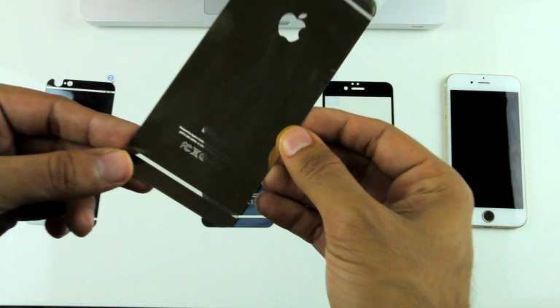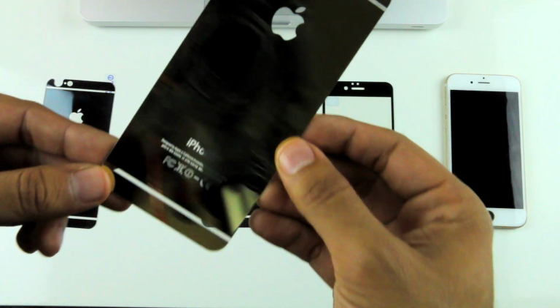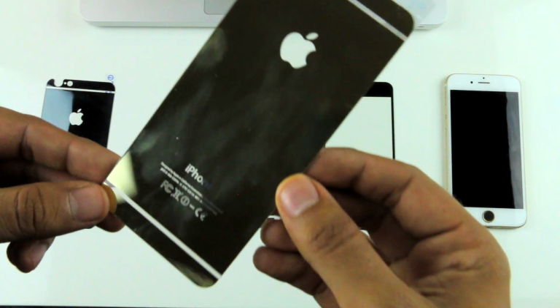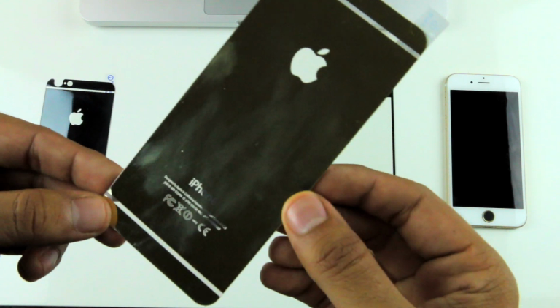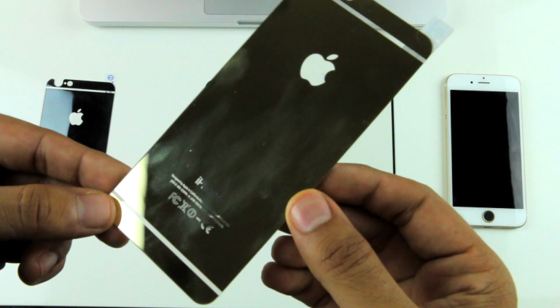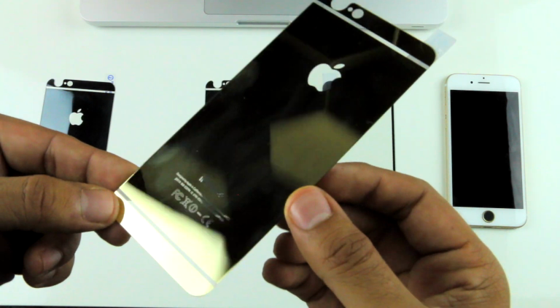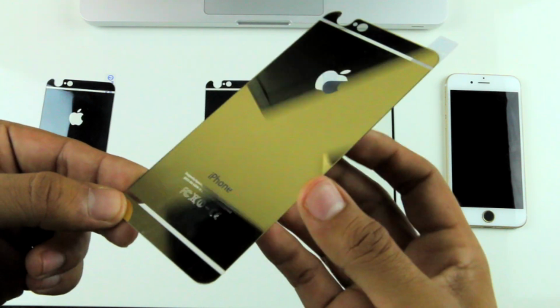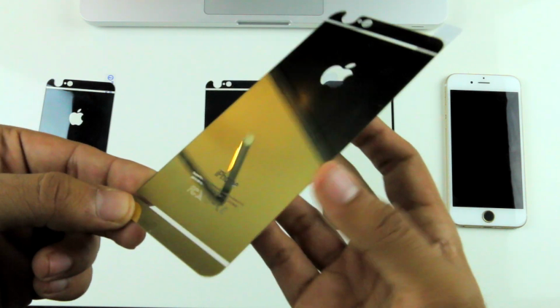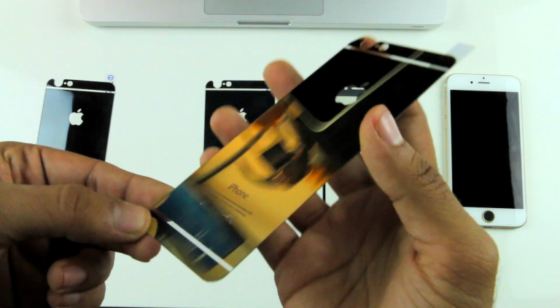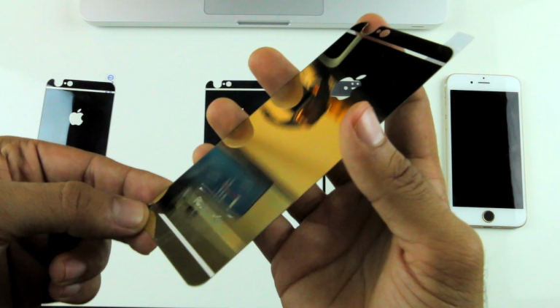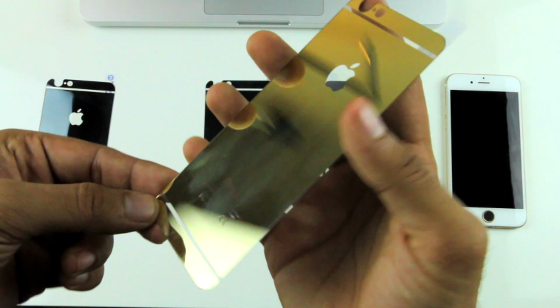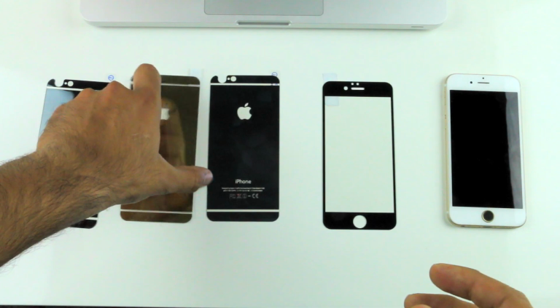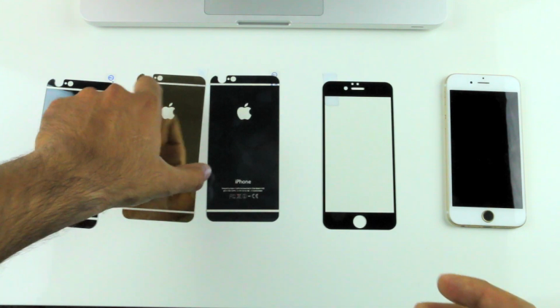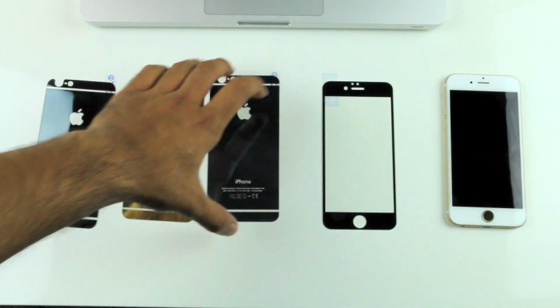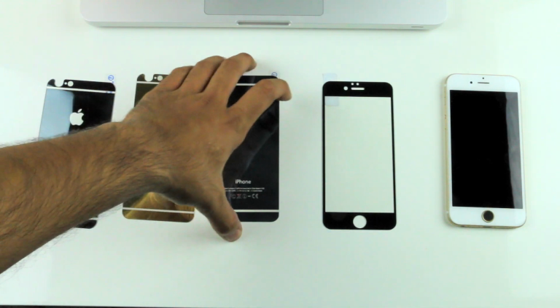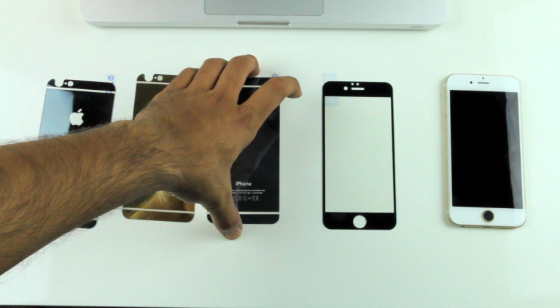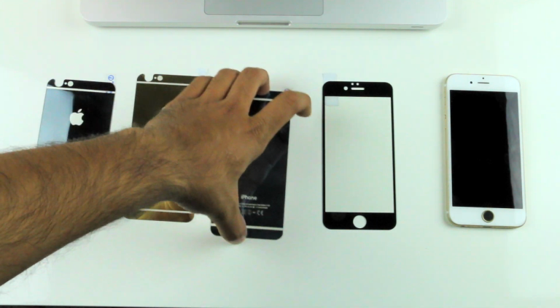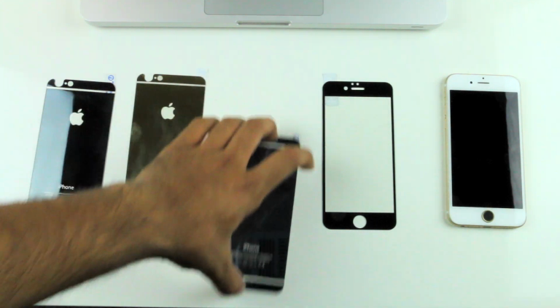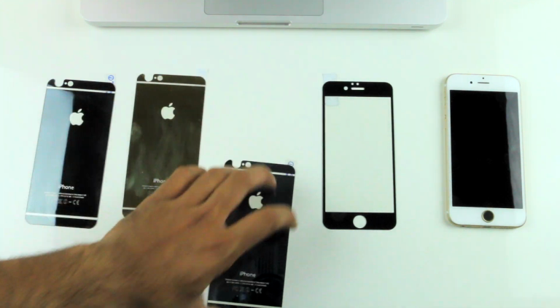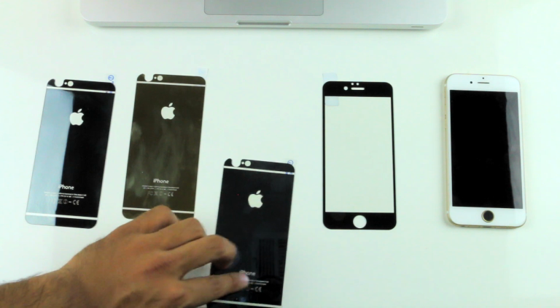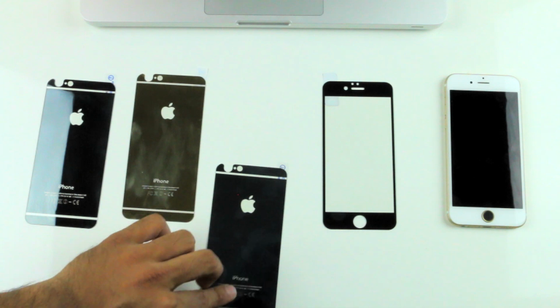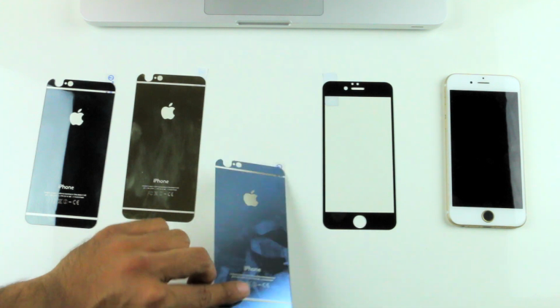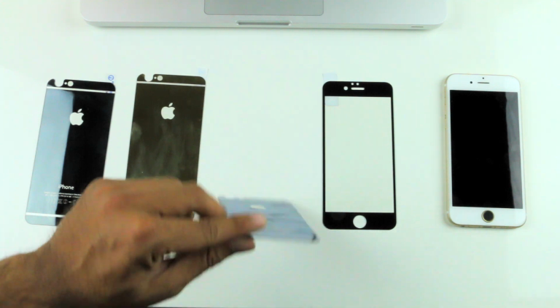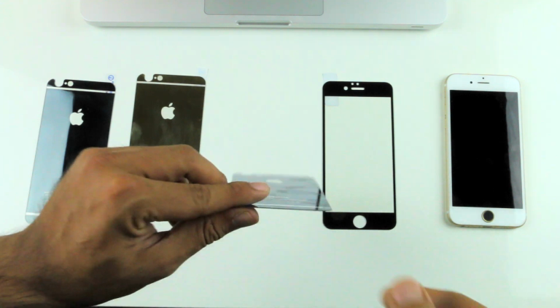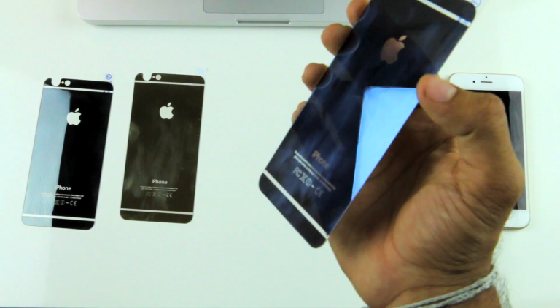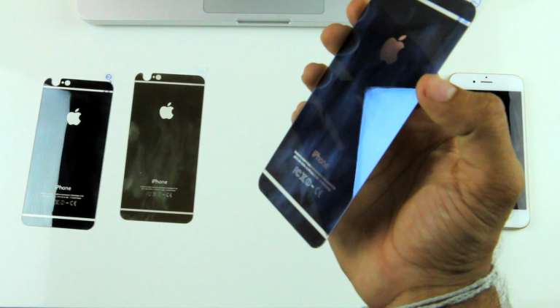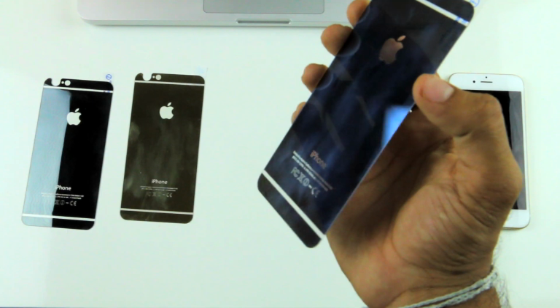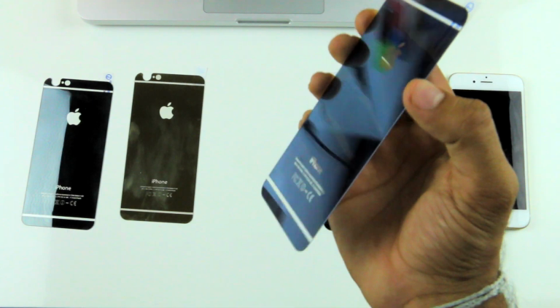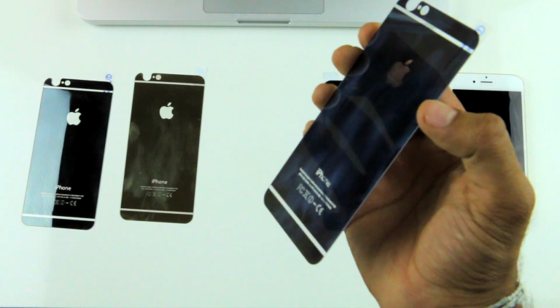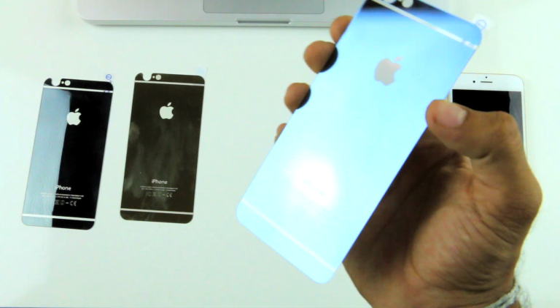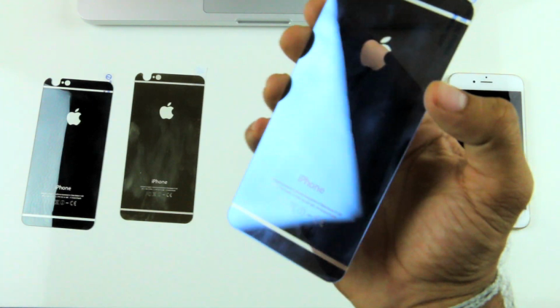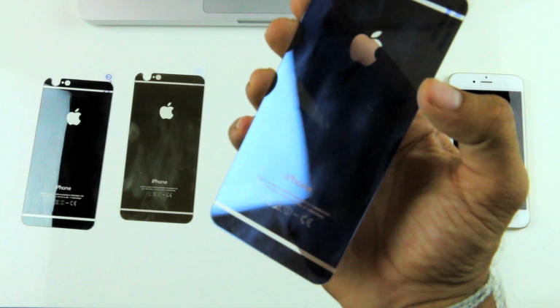These back covers are available on Amazon and eBay. I personally picked mine up from eBay and it was about $3 a piece, so it's a very good price.